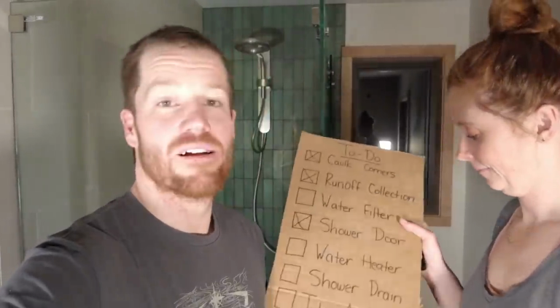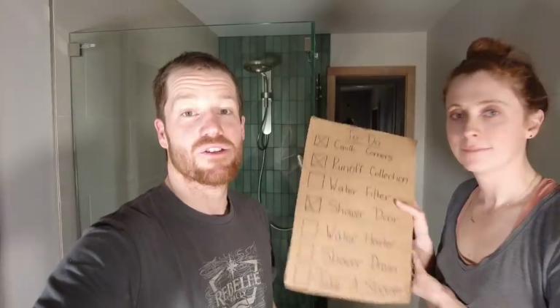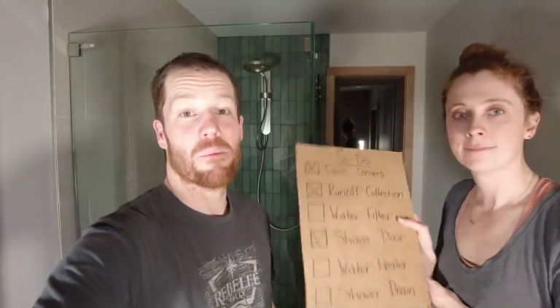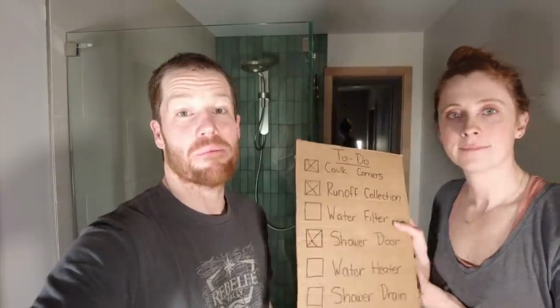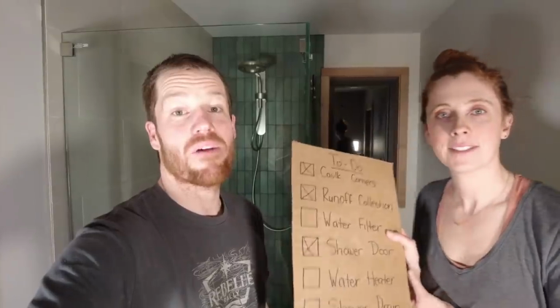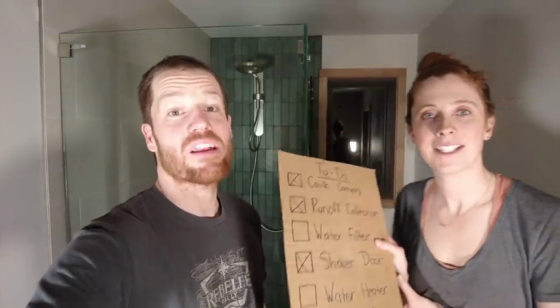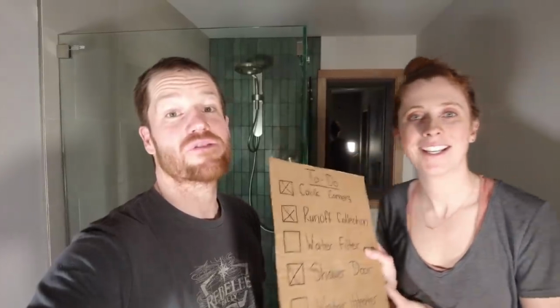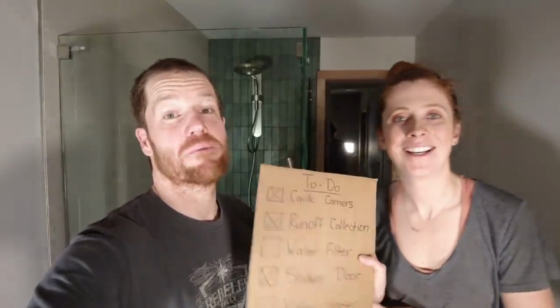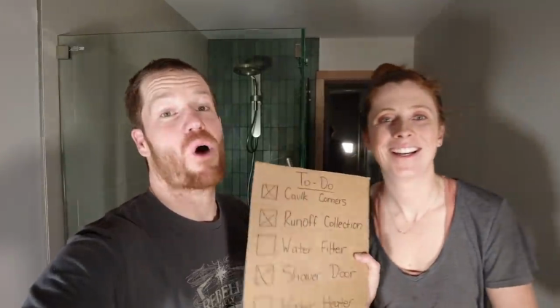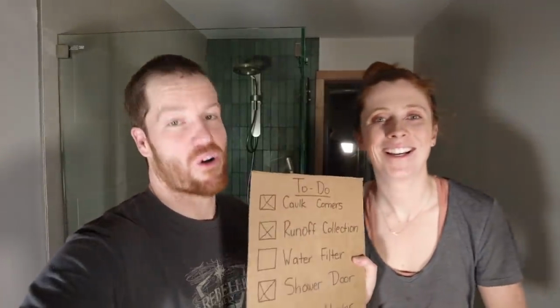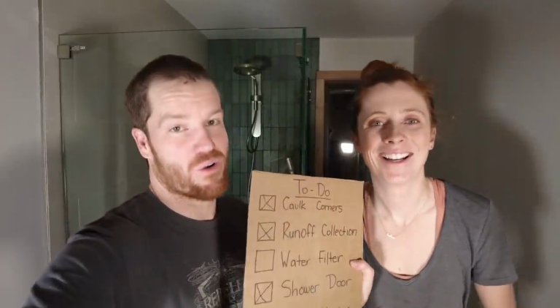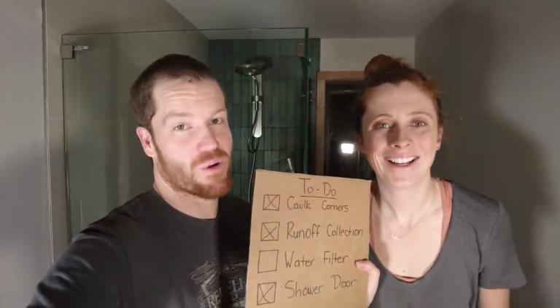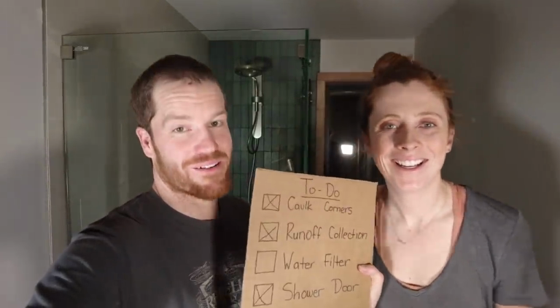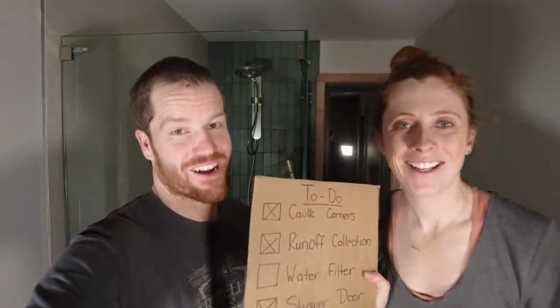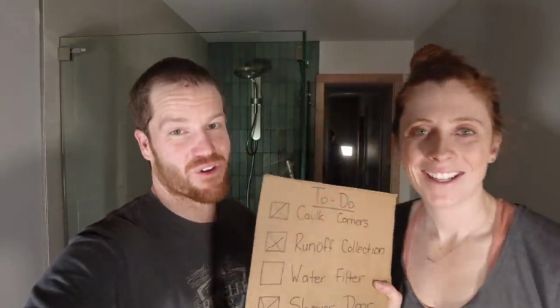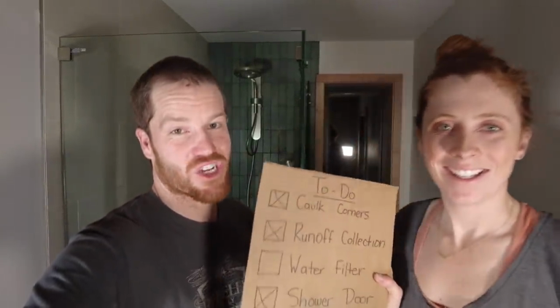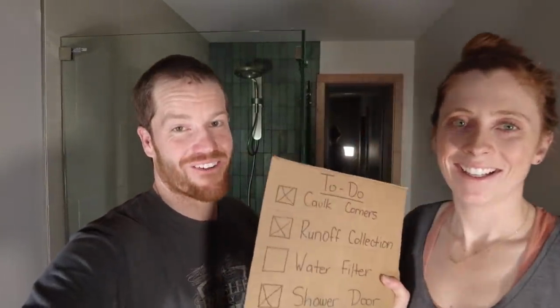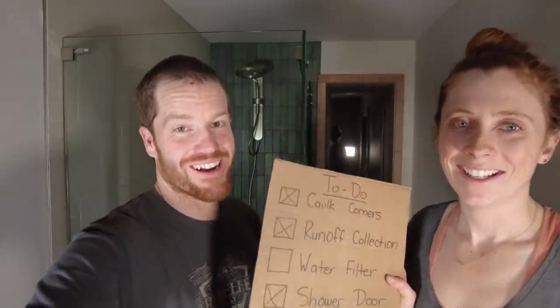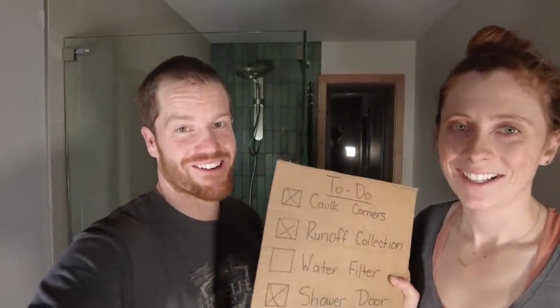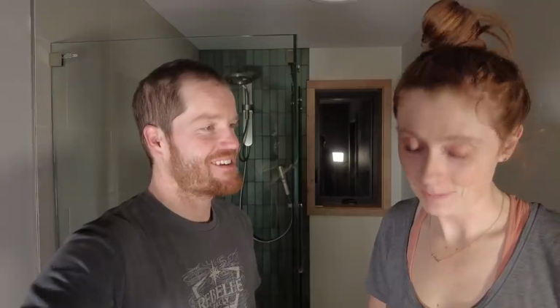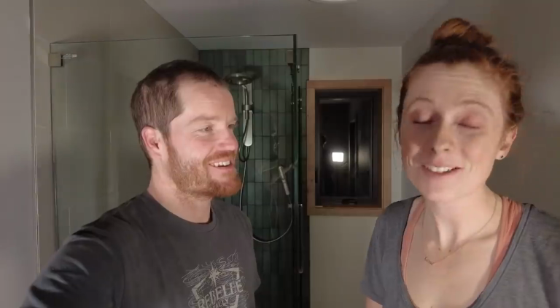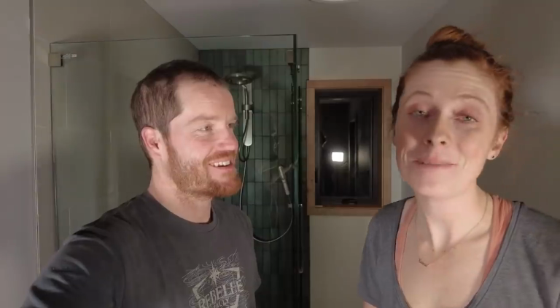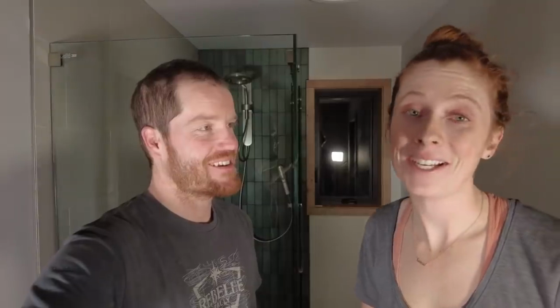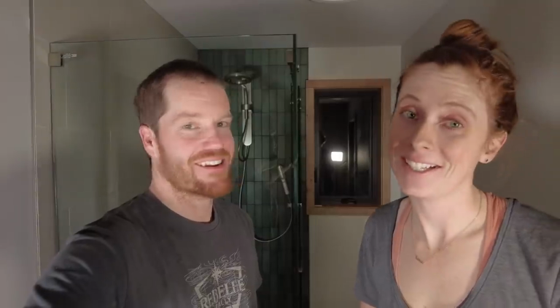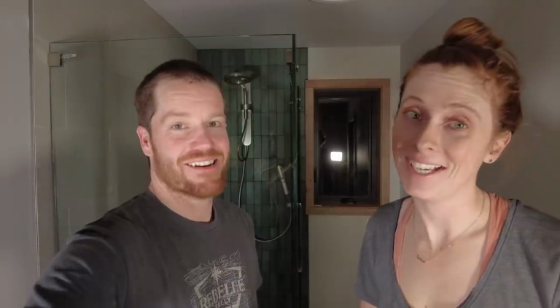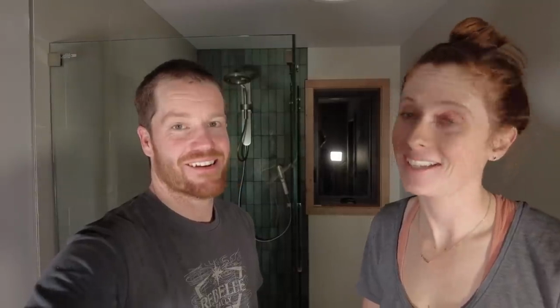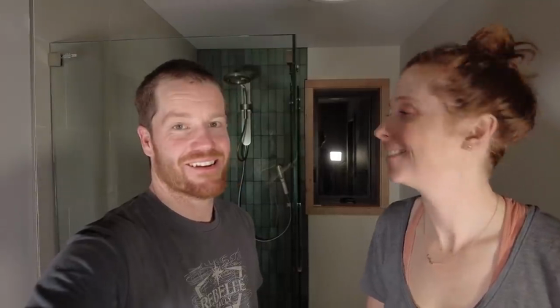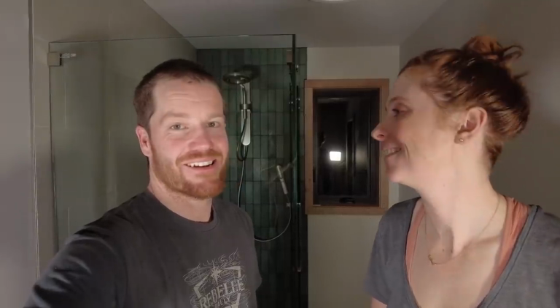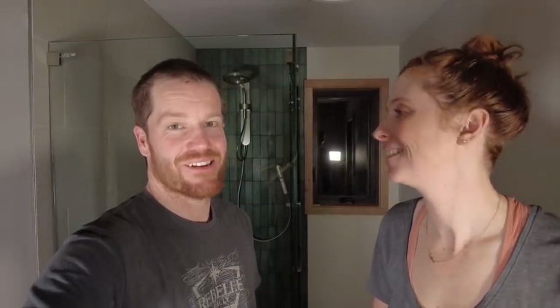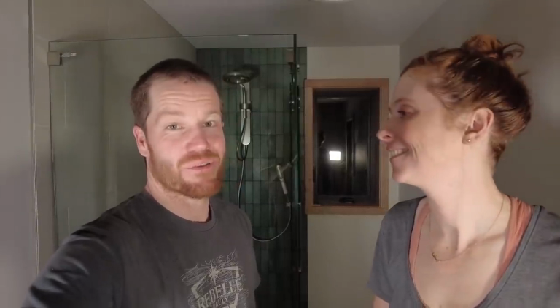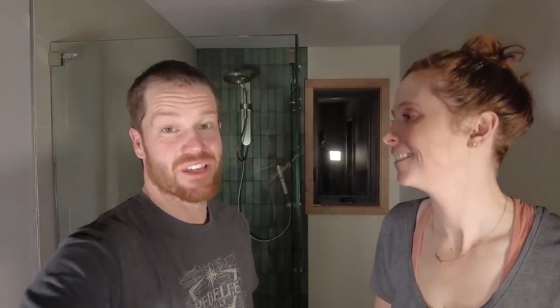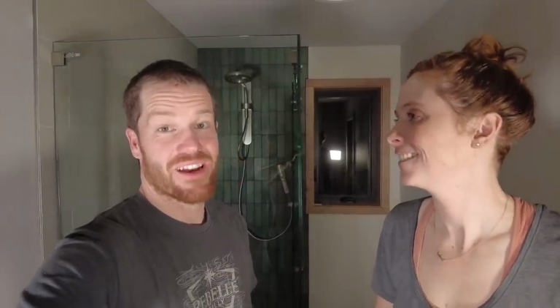Maybe by the end of tomorrow we can take a first shower in here — tomorrow's going to be a good day. We'll see you then.